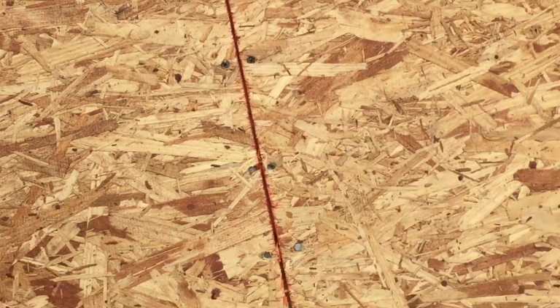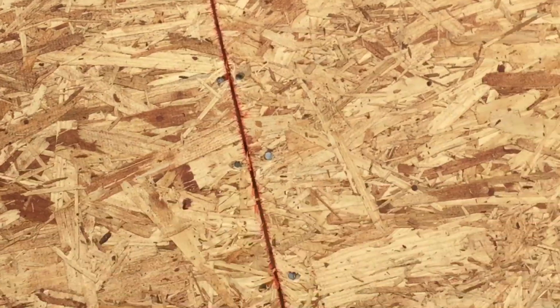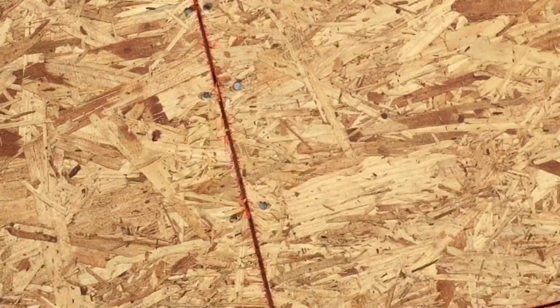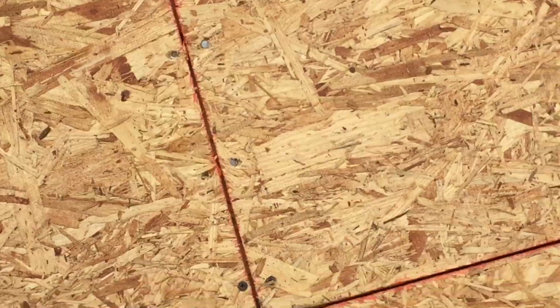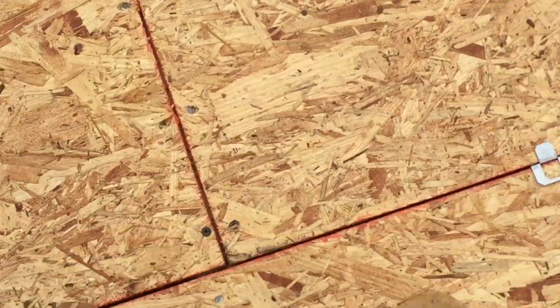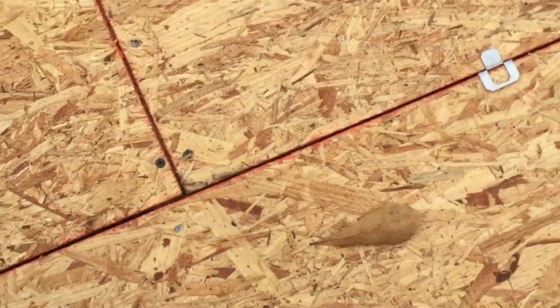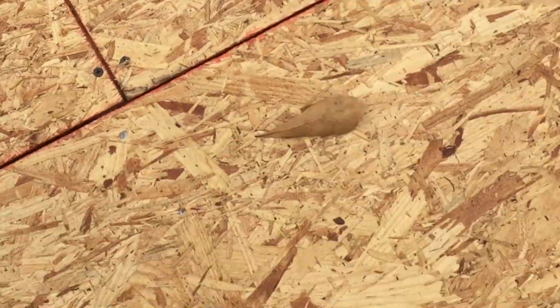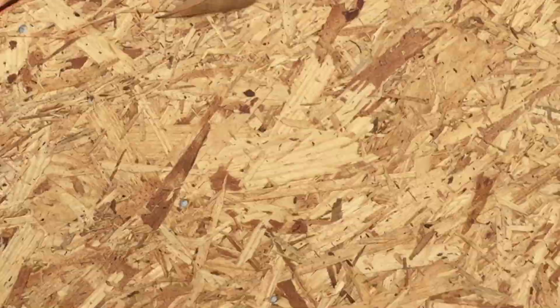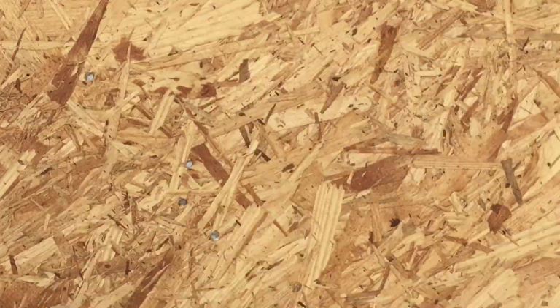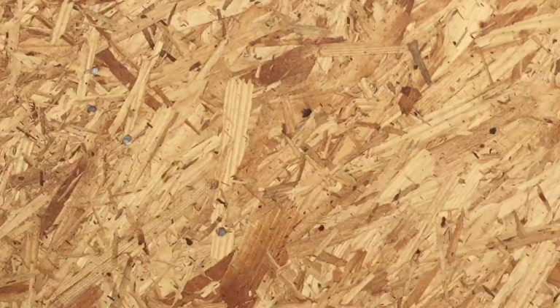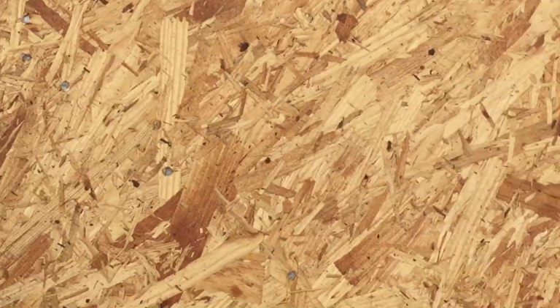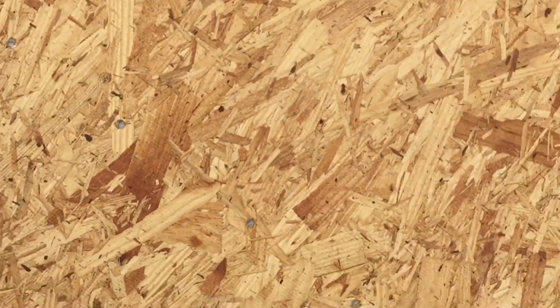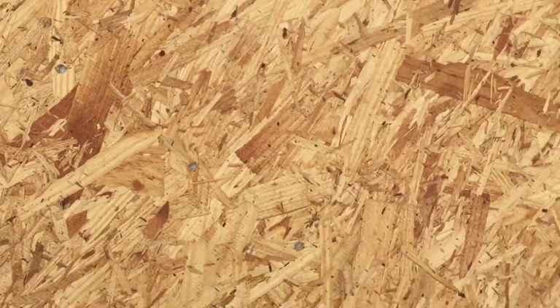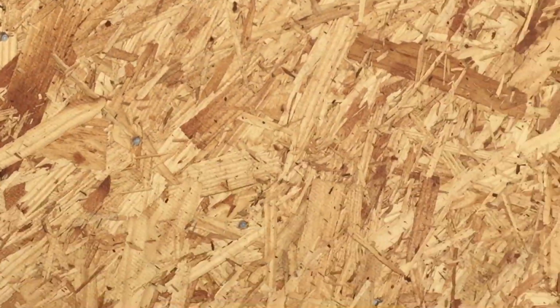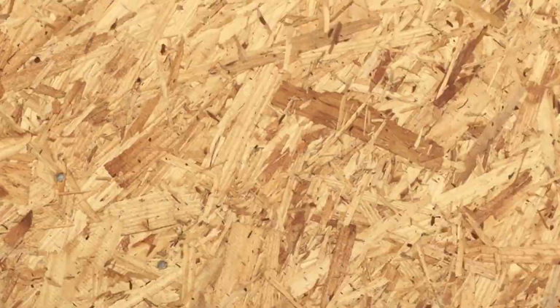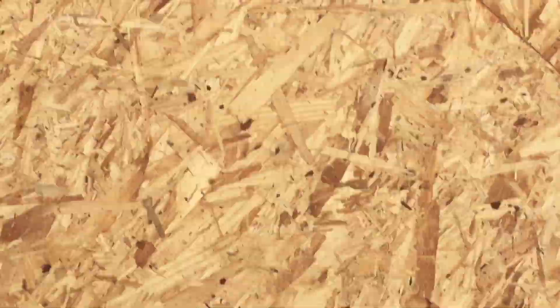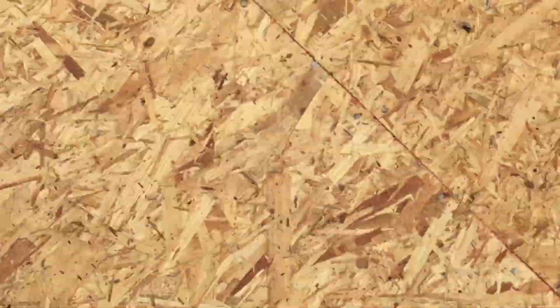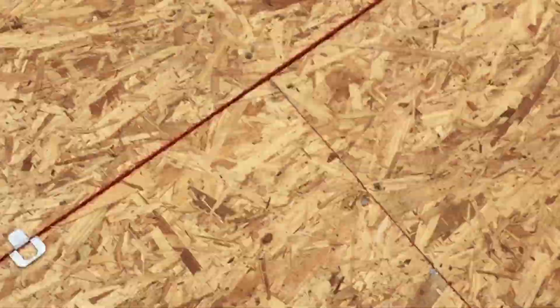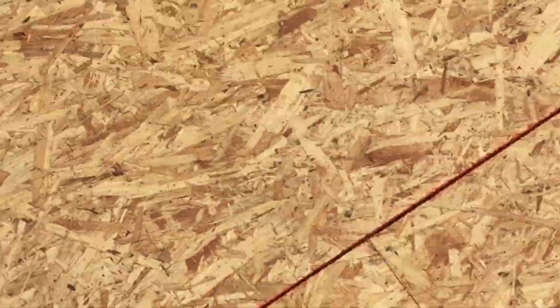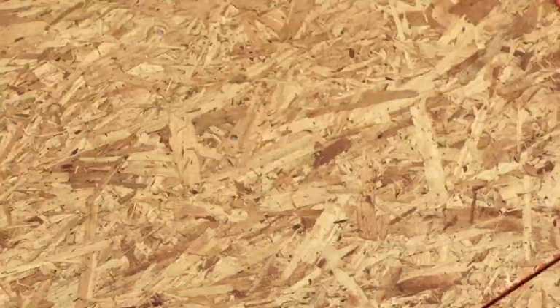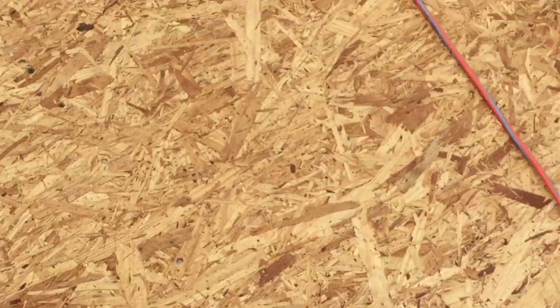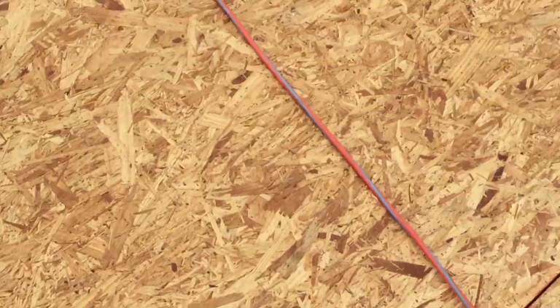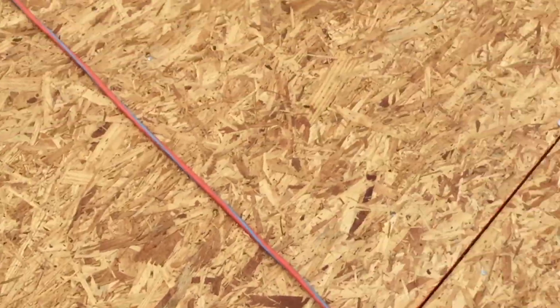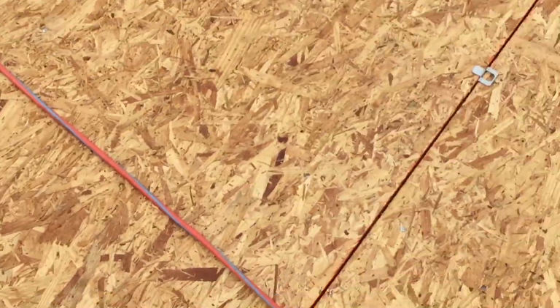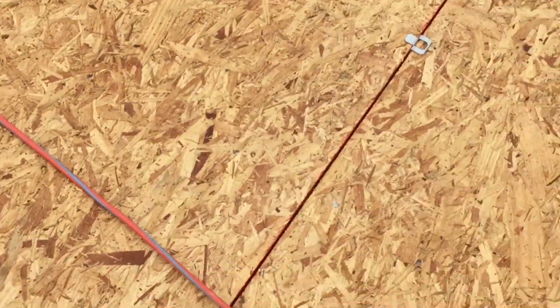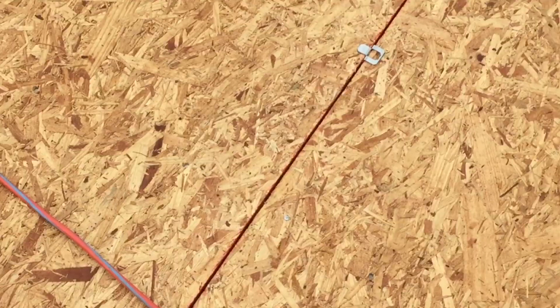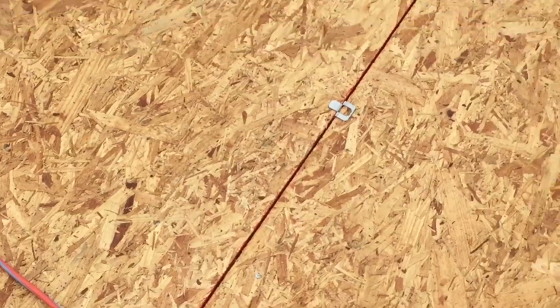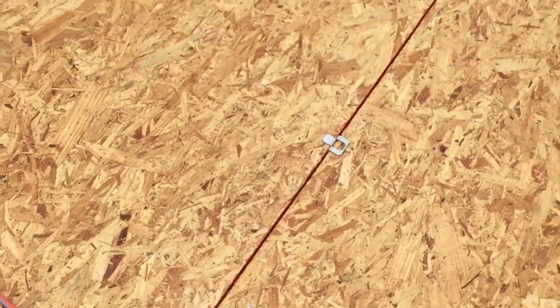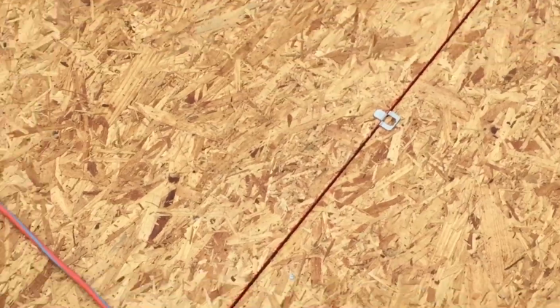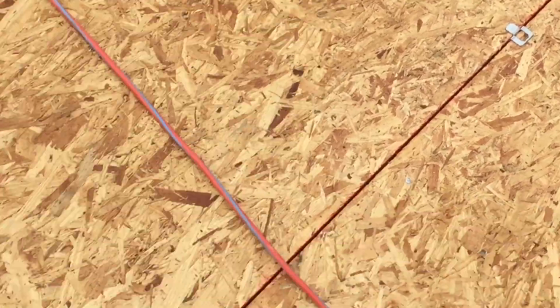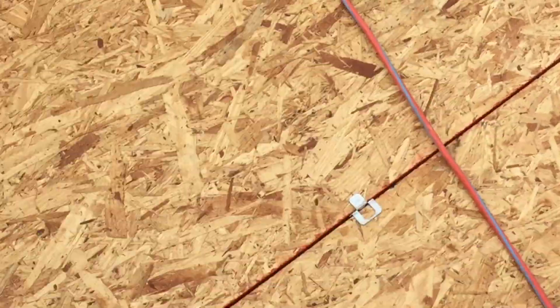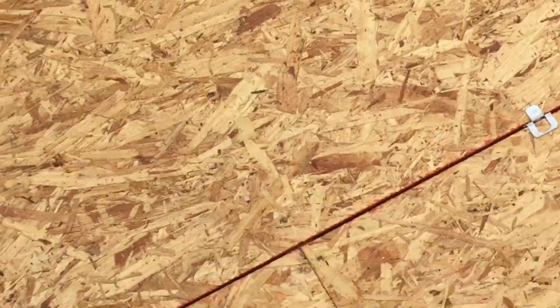All the seams have been nailed off. Got plywood clips in between each joint.